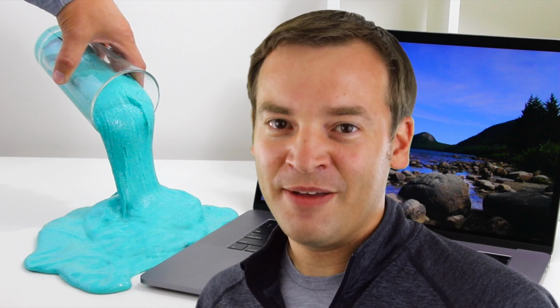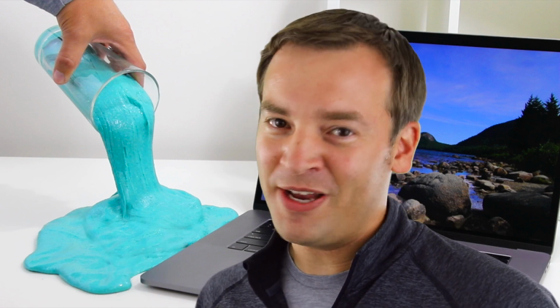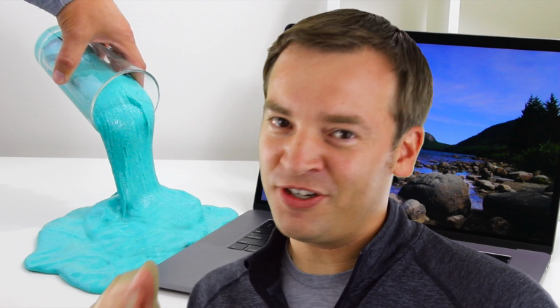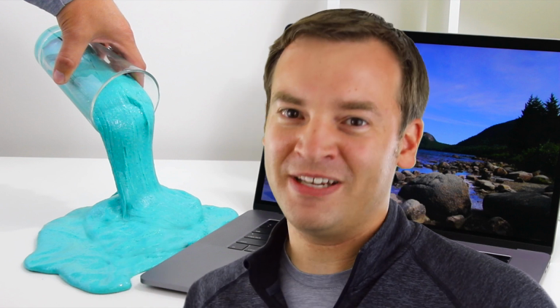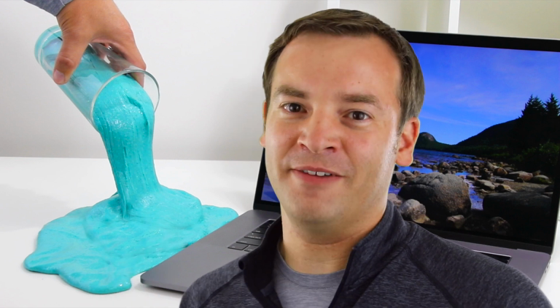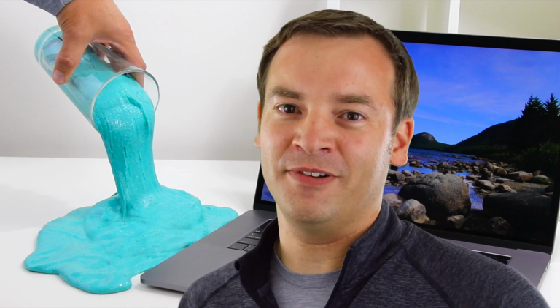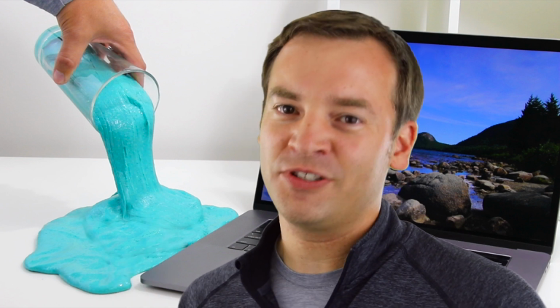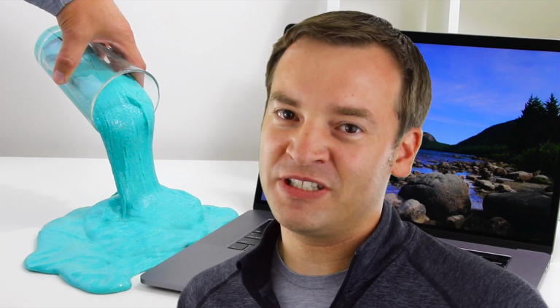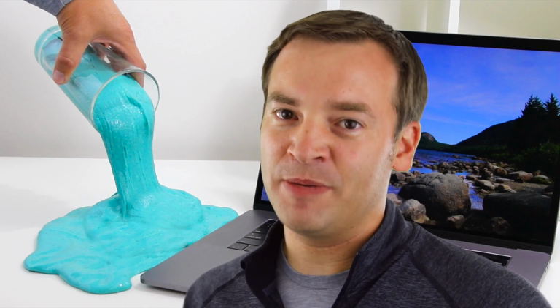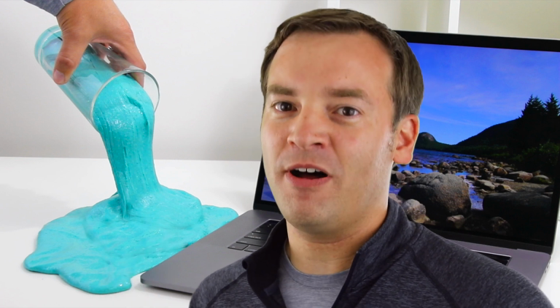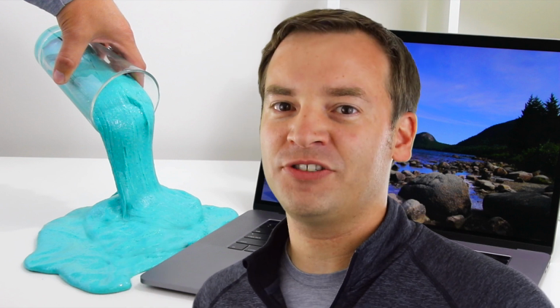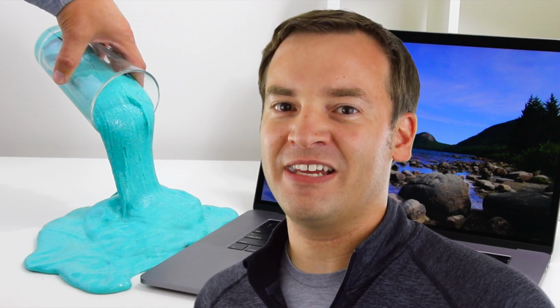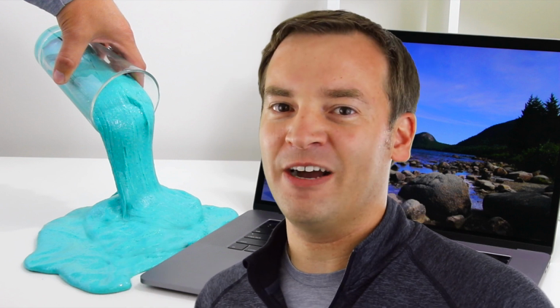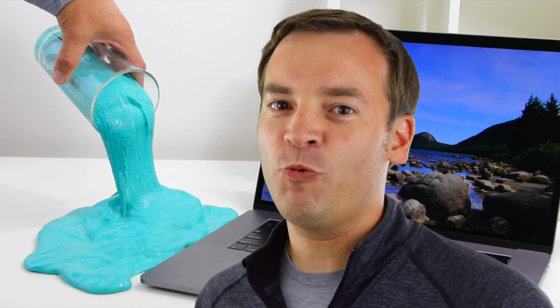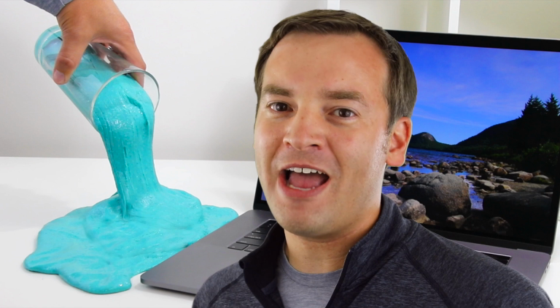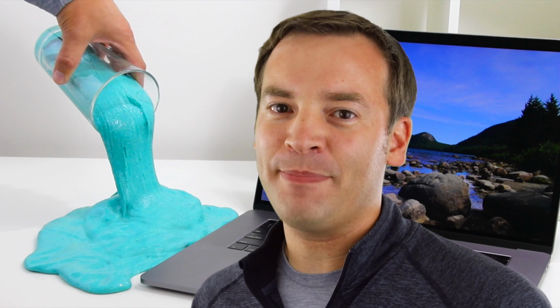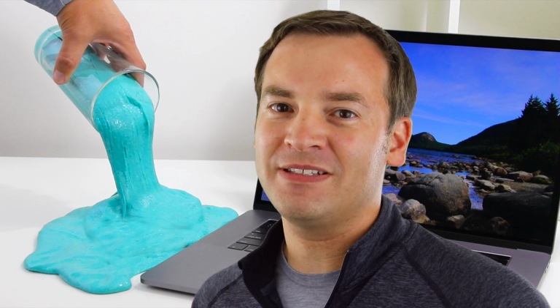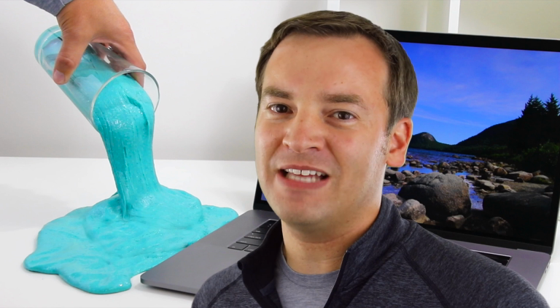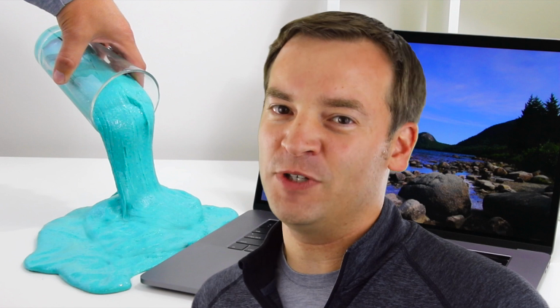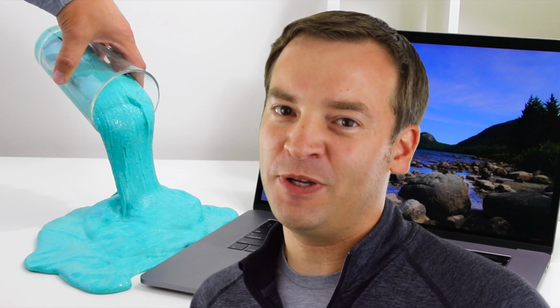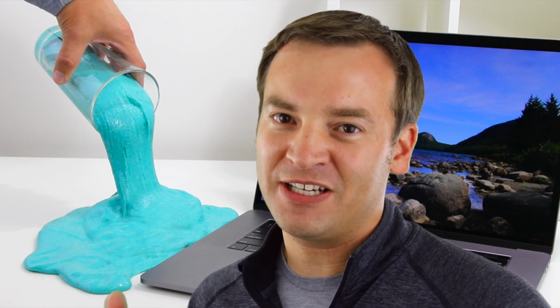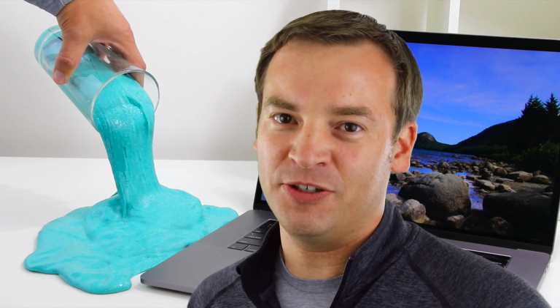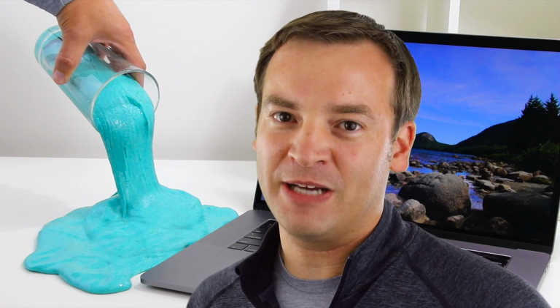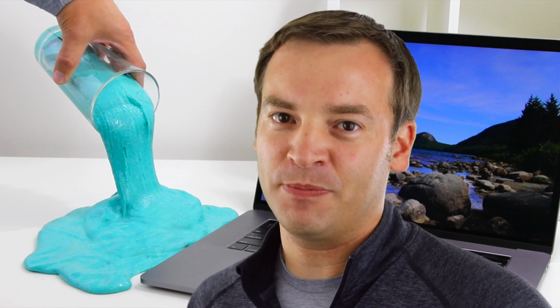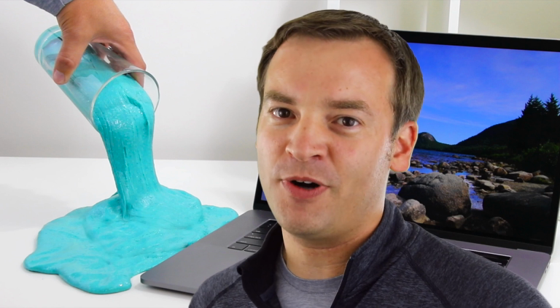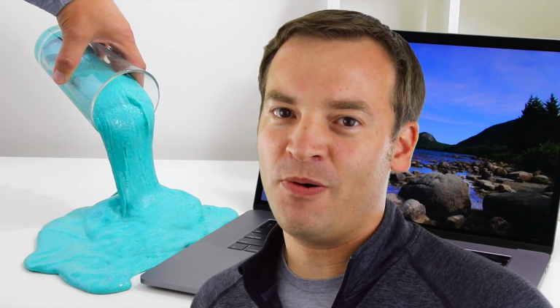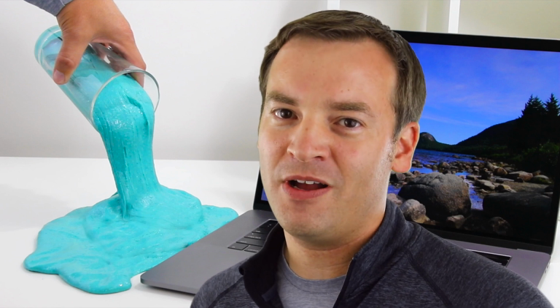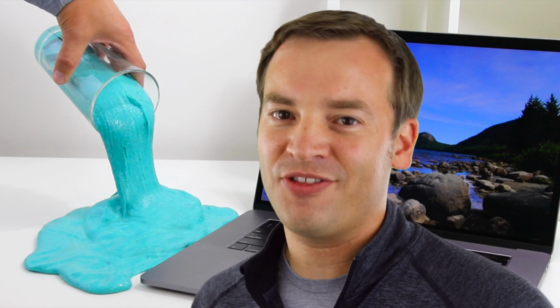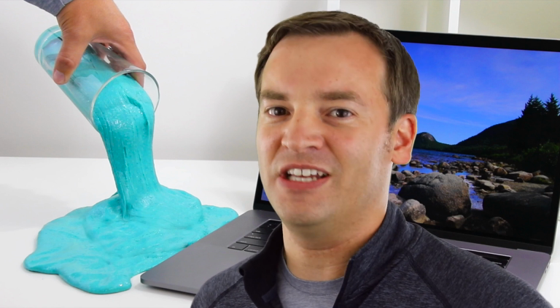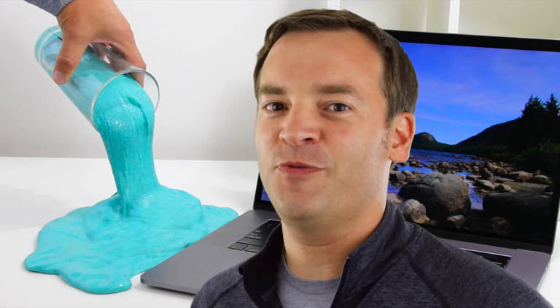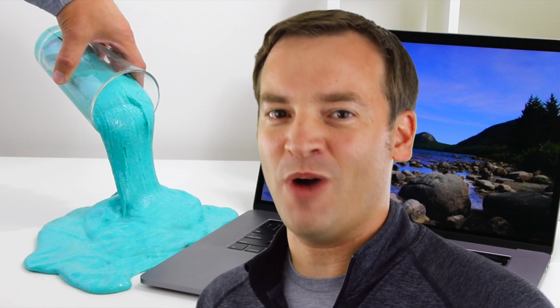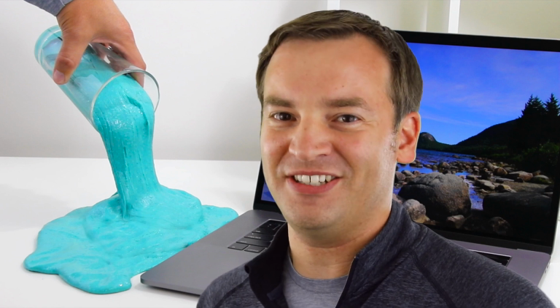Make sure to be careful. This has been Paul checking out what happens if you spill next to your MacBook Pro. Thank you for watching.